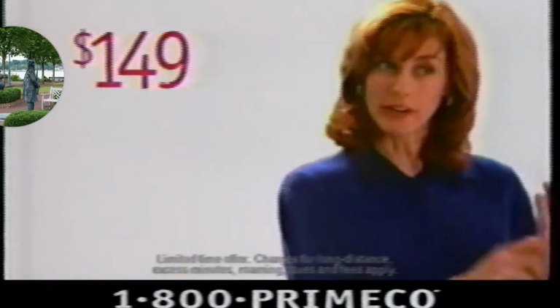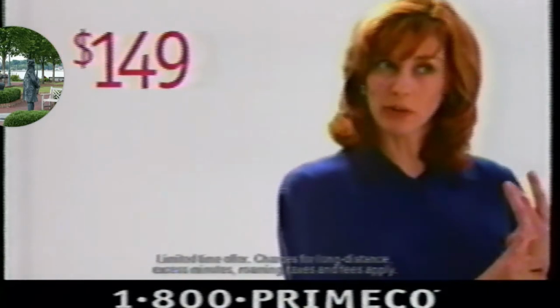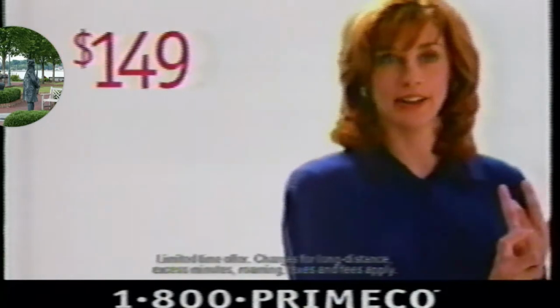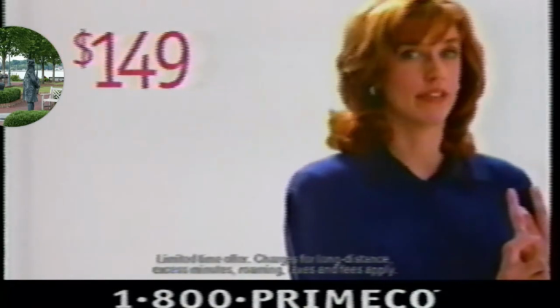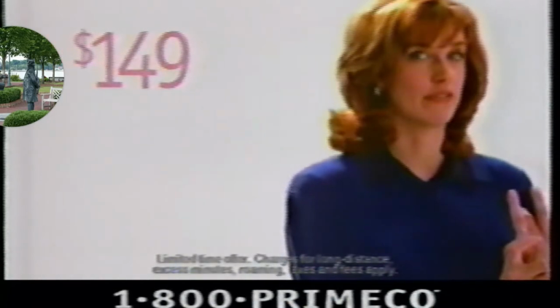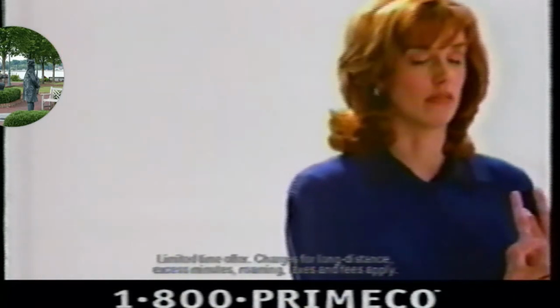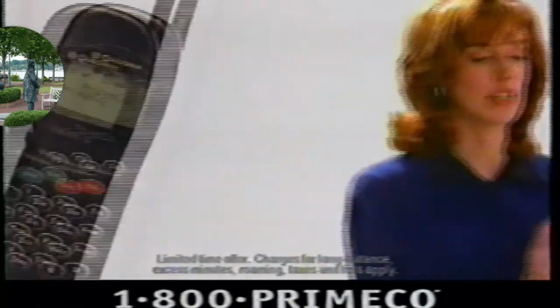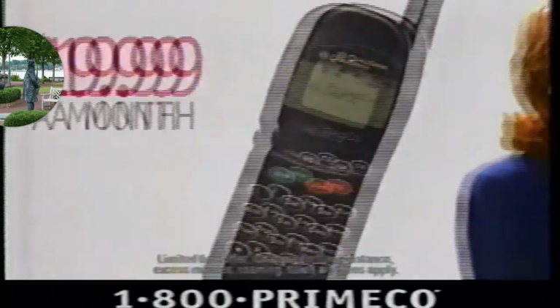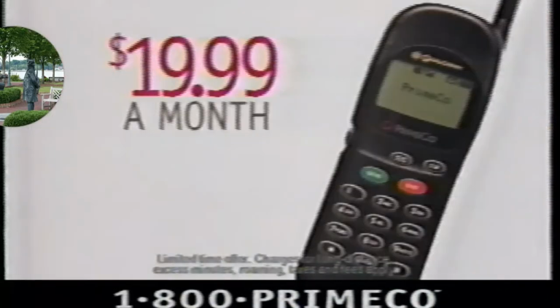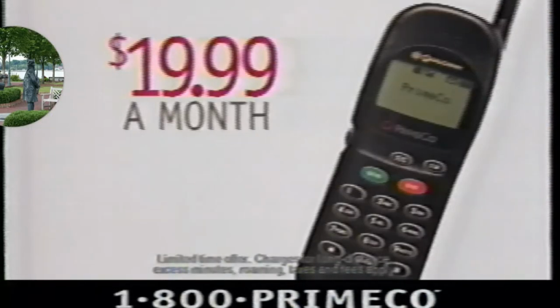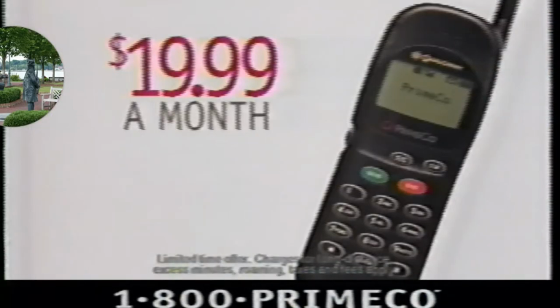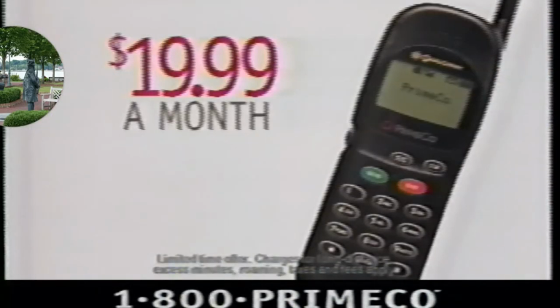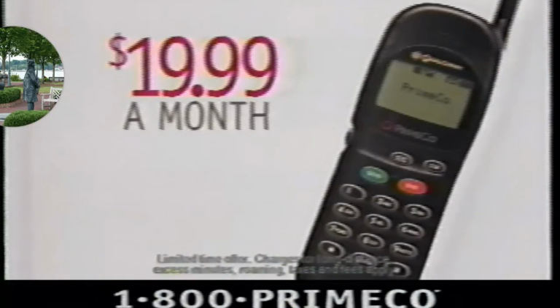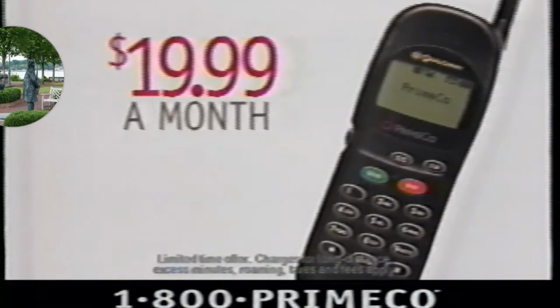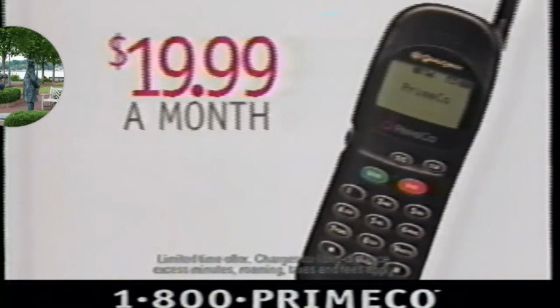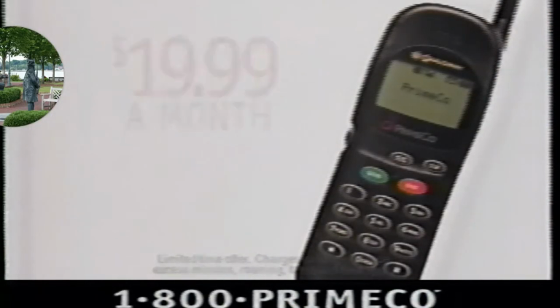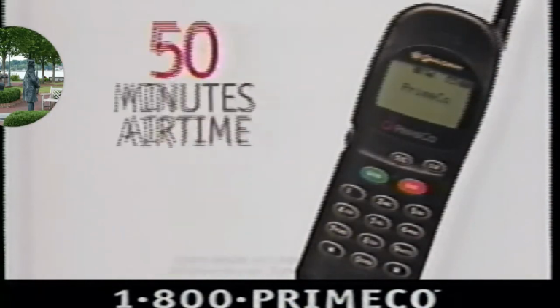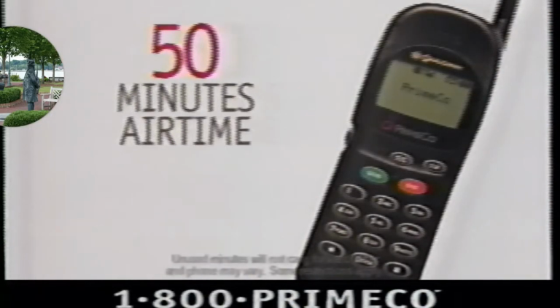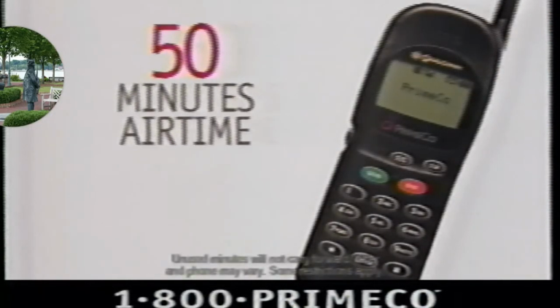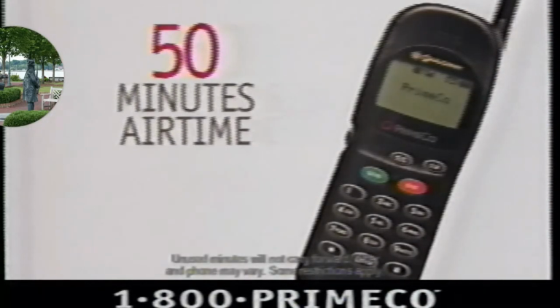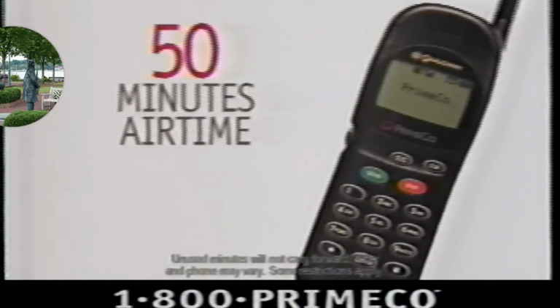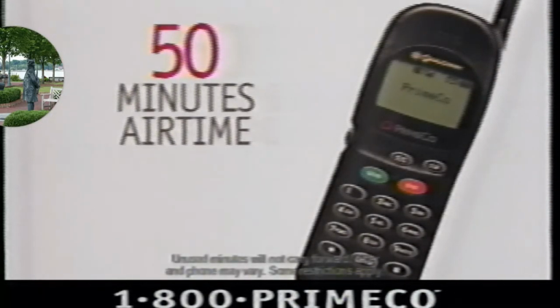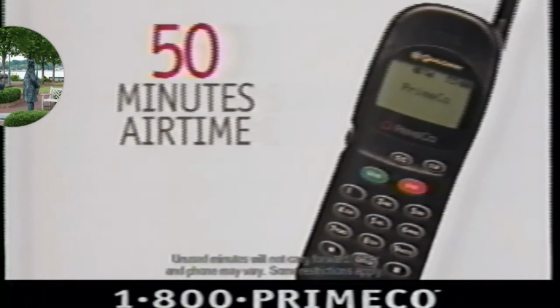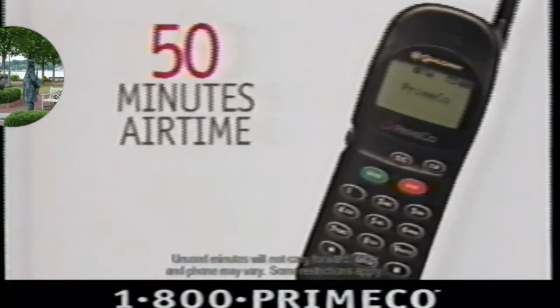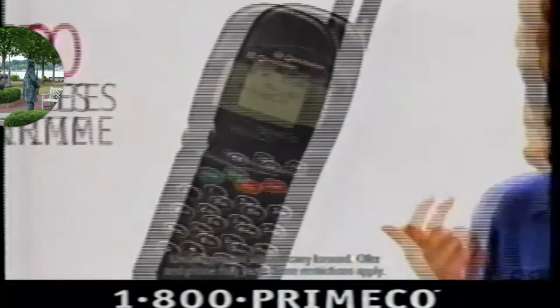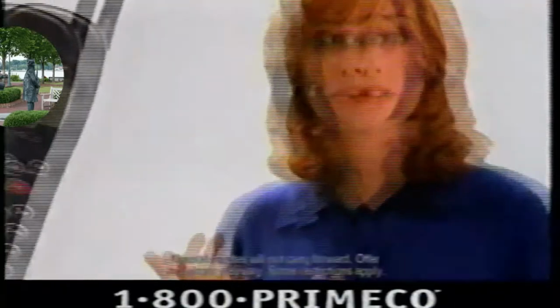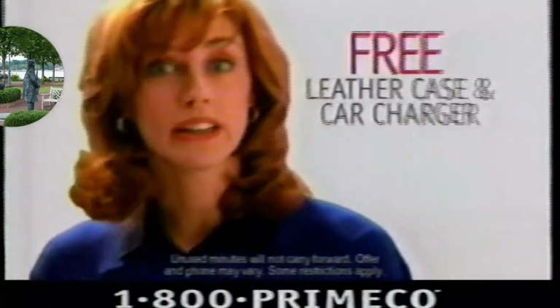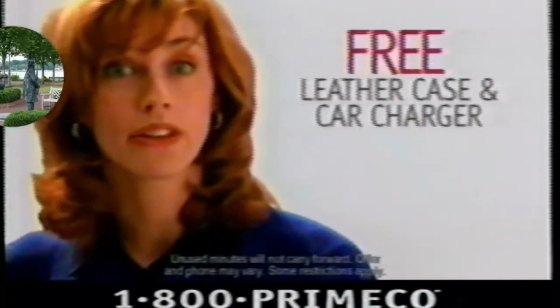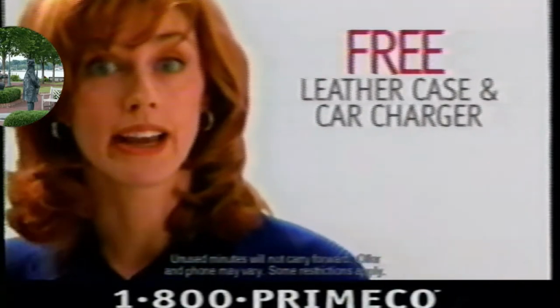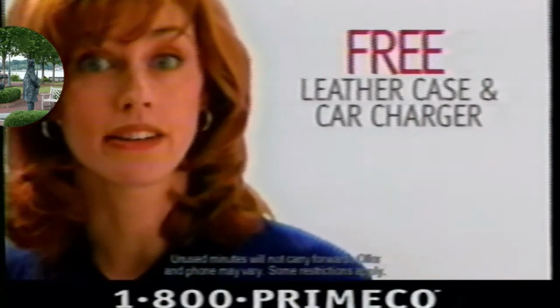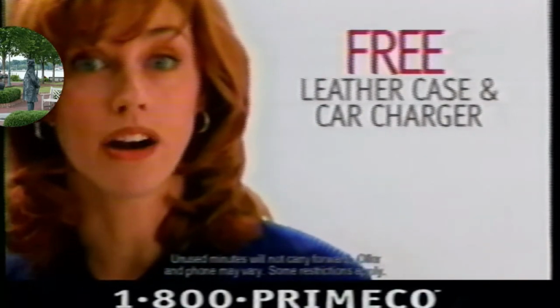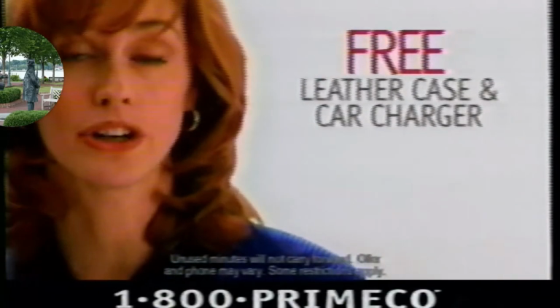$149 for the phone. $19.99 a month access. 50 included minutes. A free leather case and car charger.